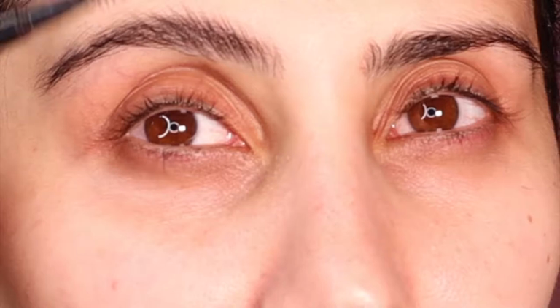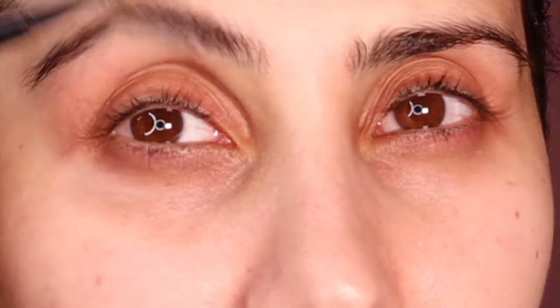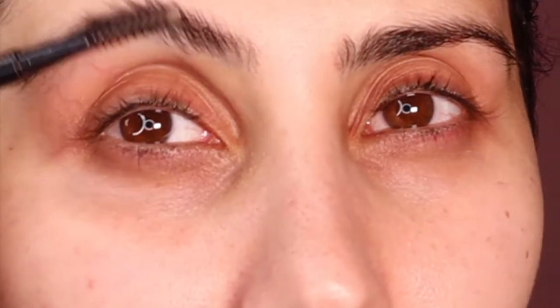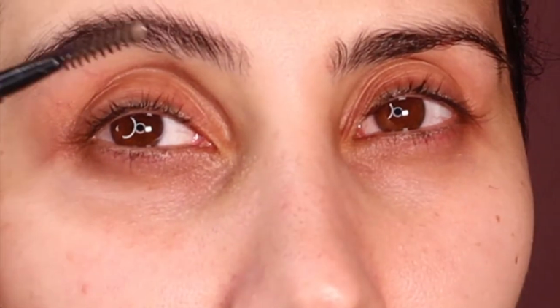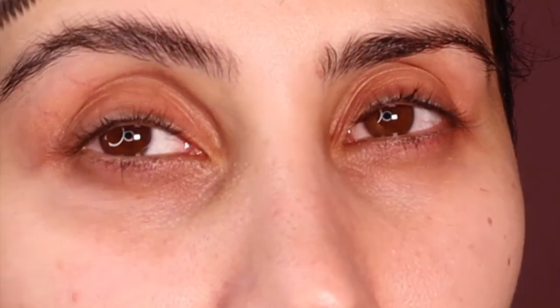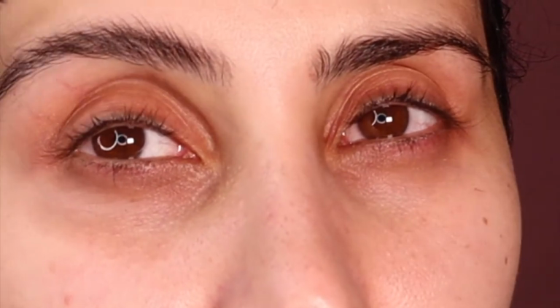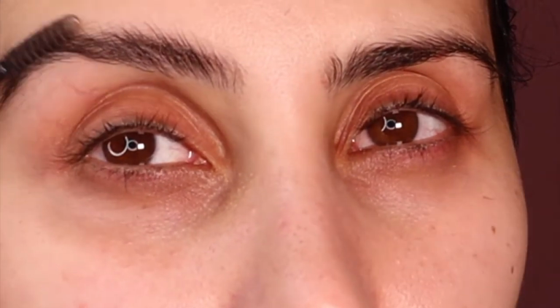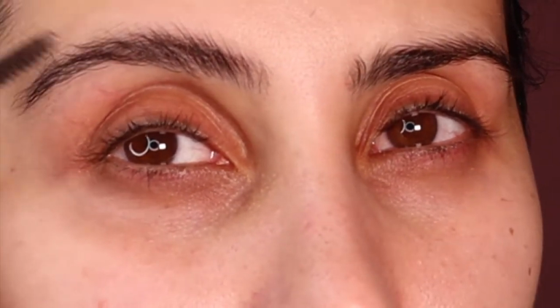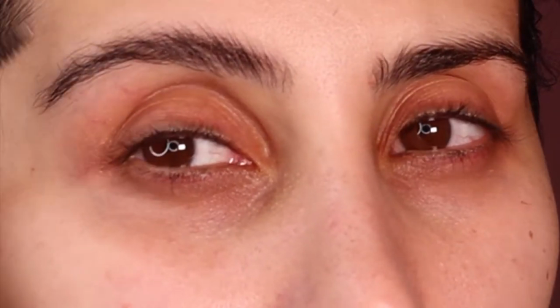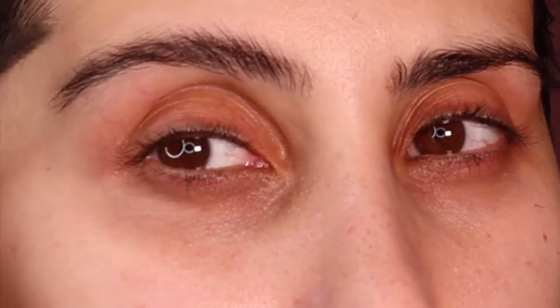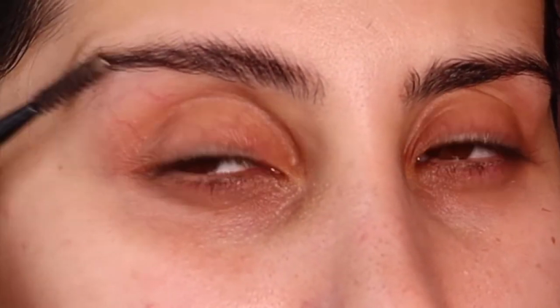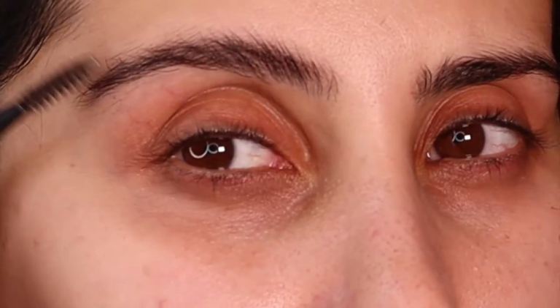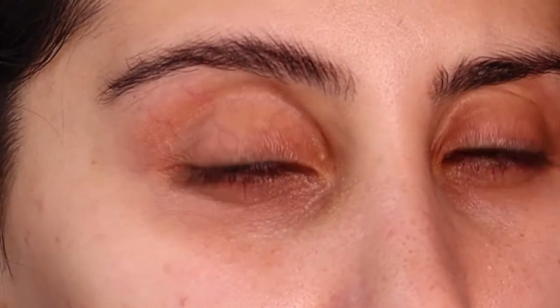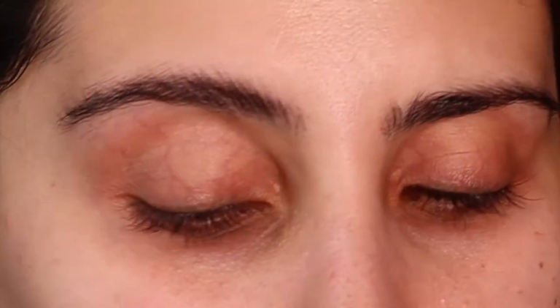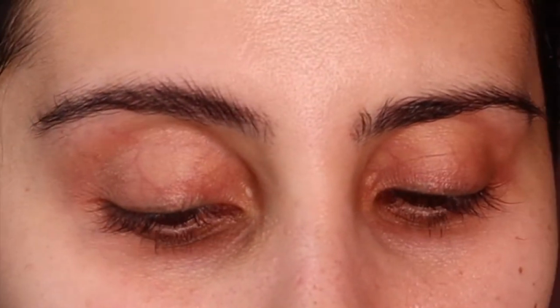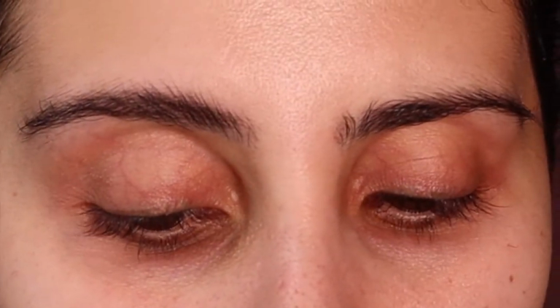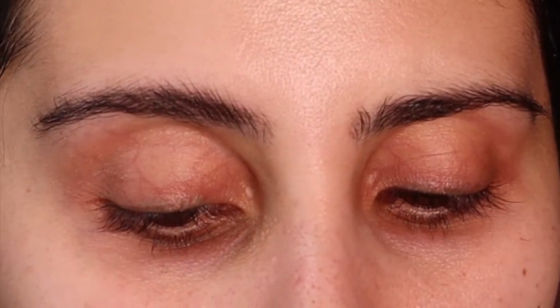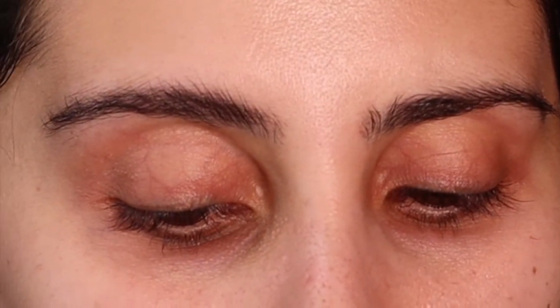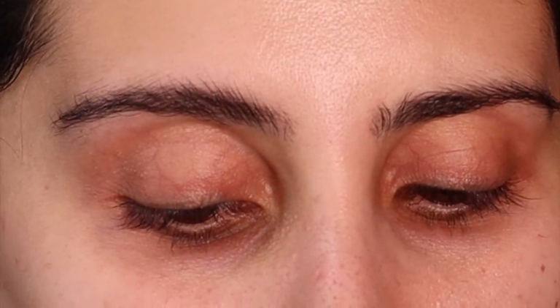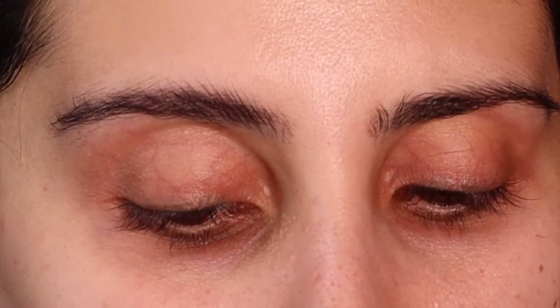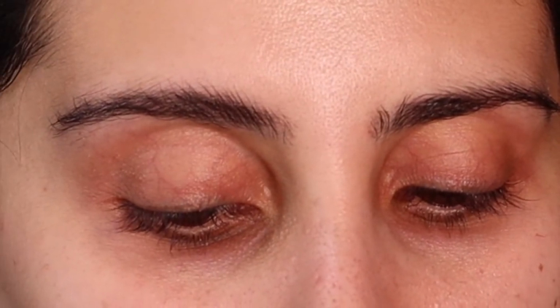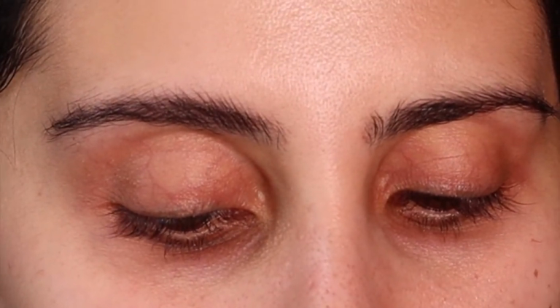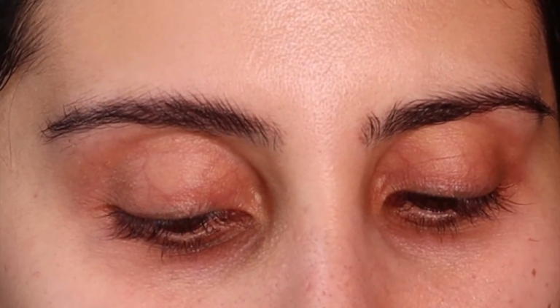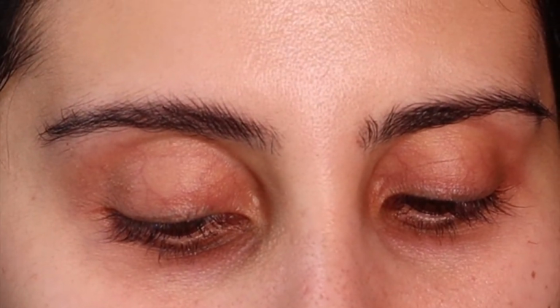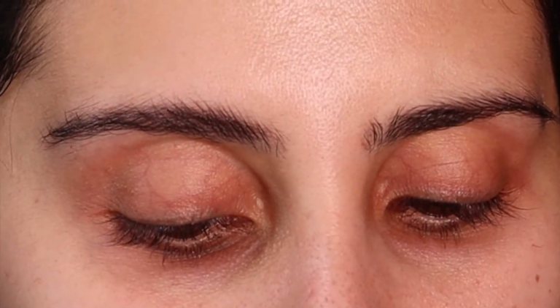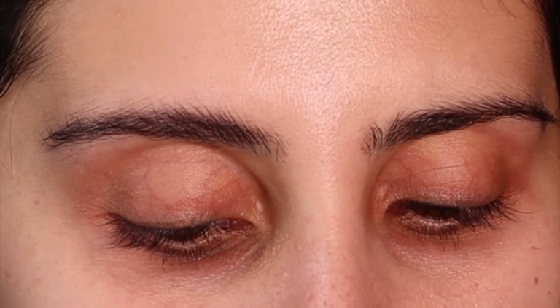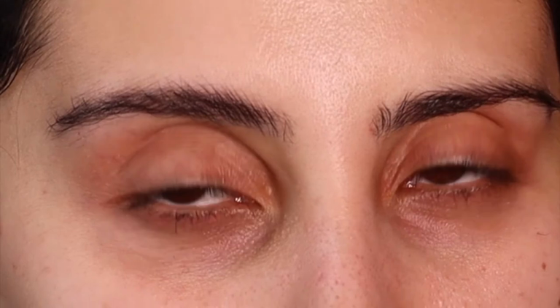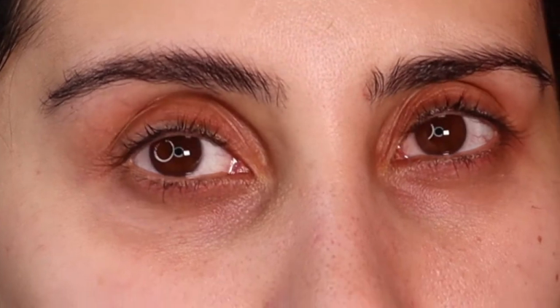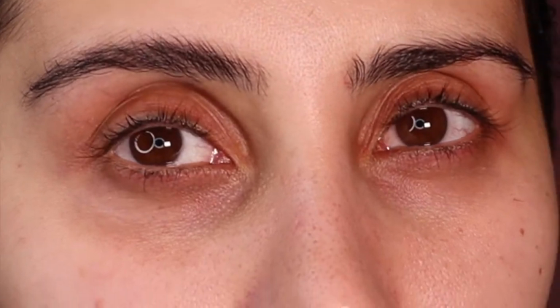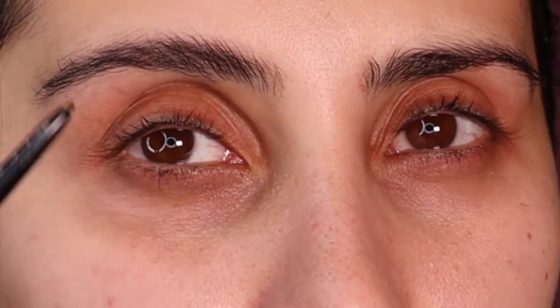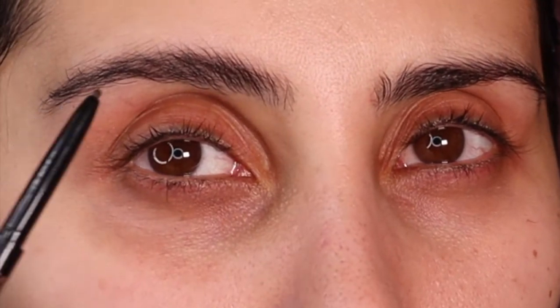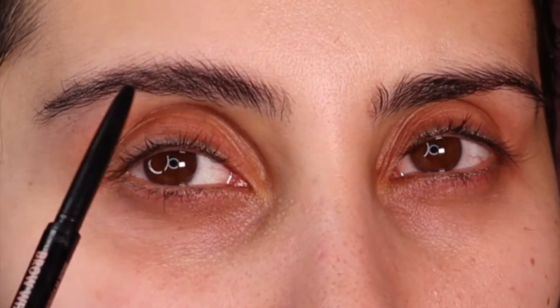Today's video is all about how to blend eyeshadow with your finger. It's so easy and simple and I can't wait to show you.